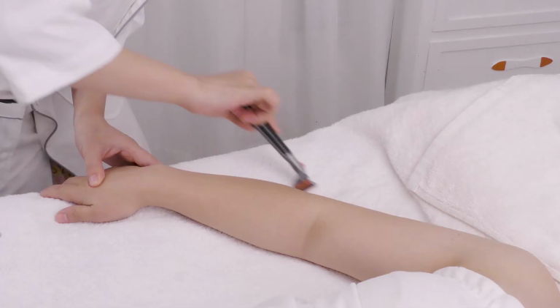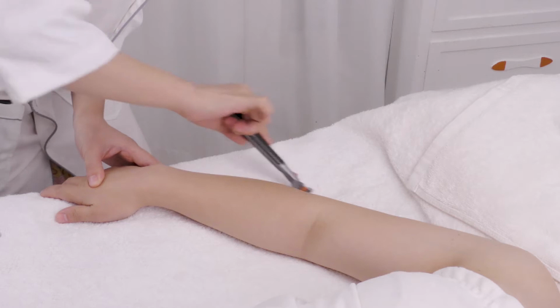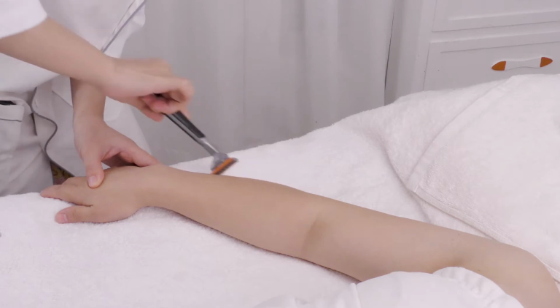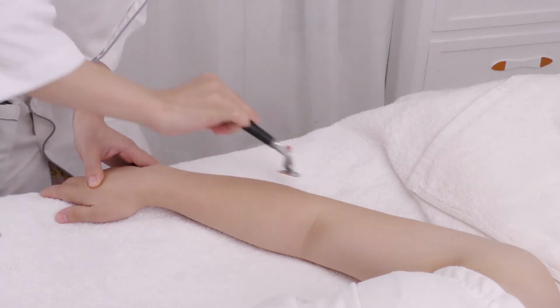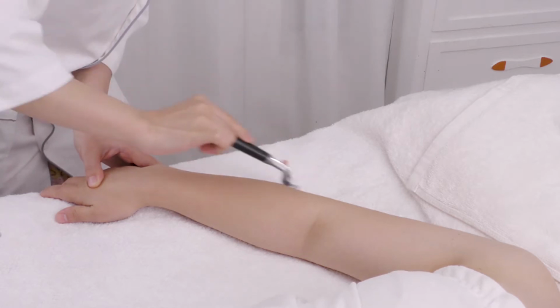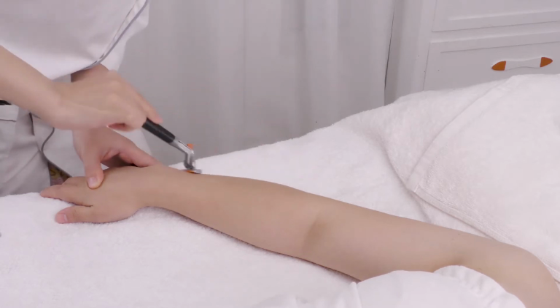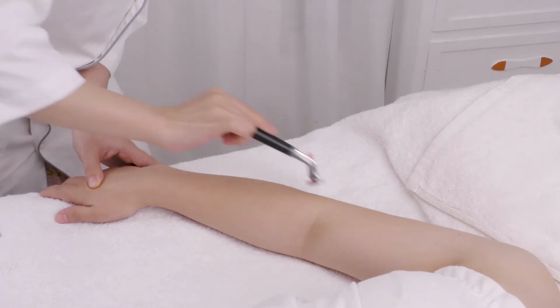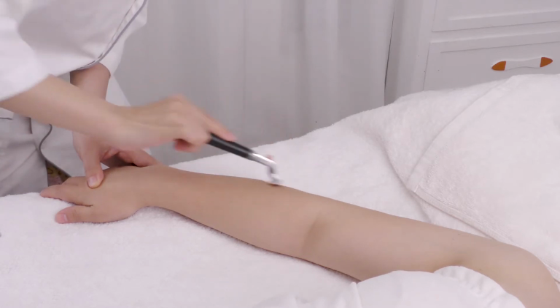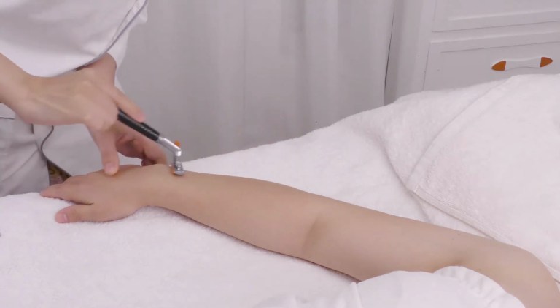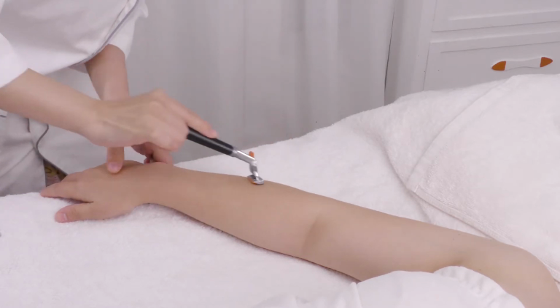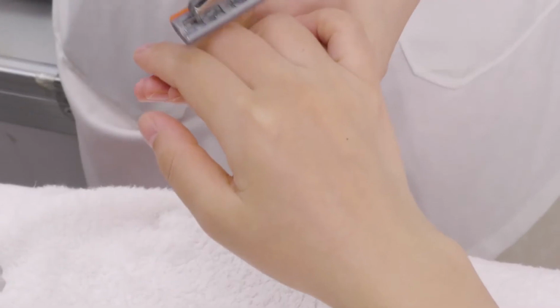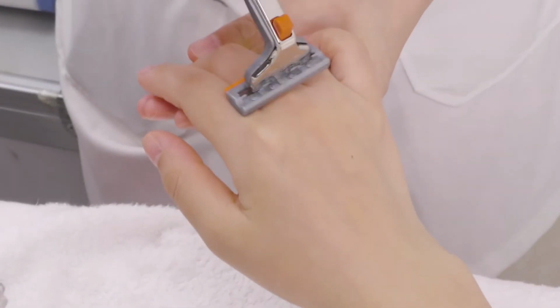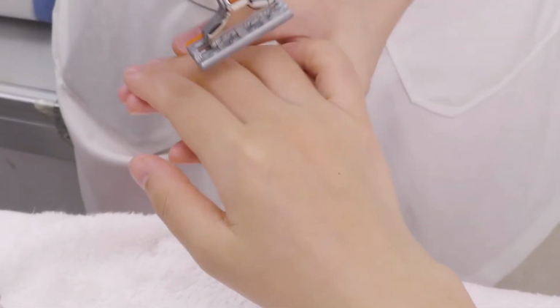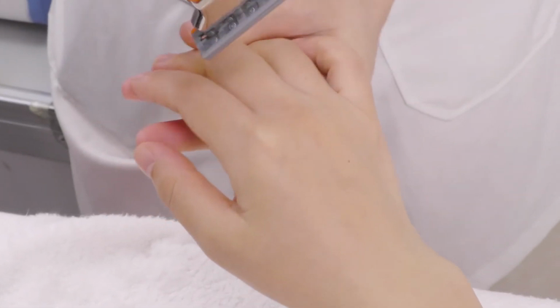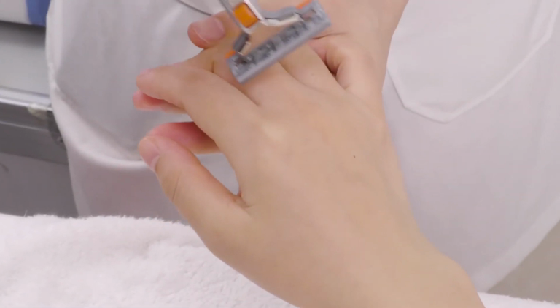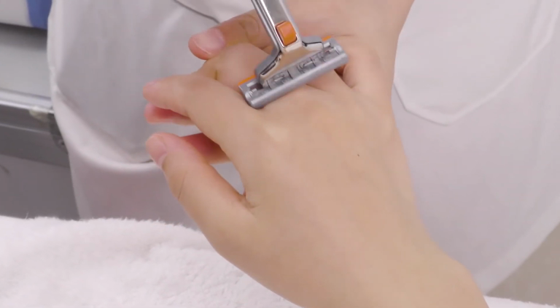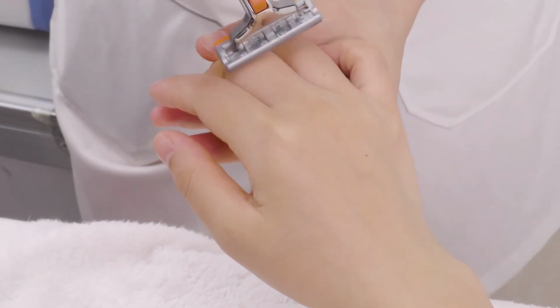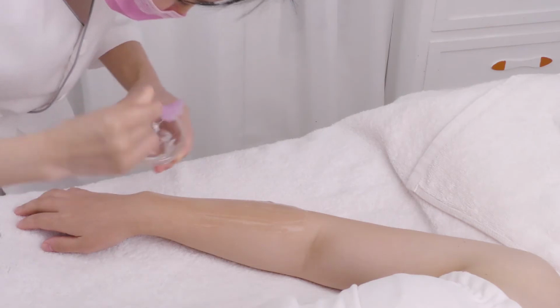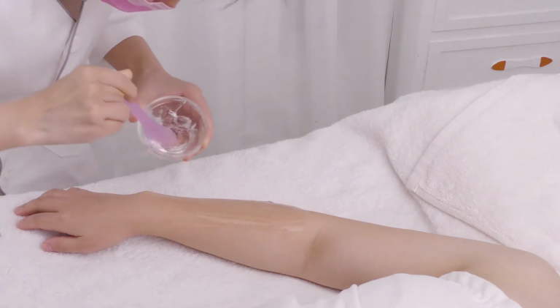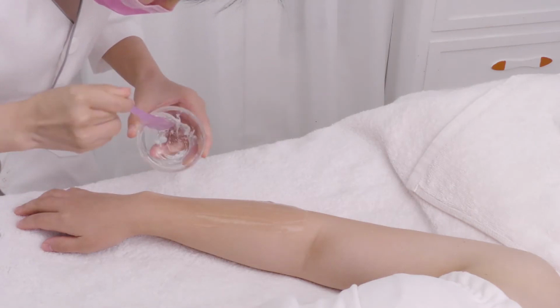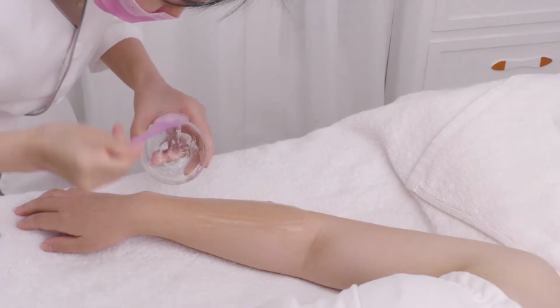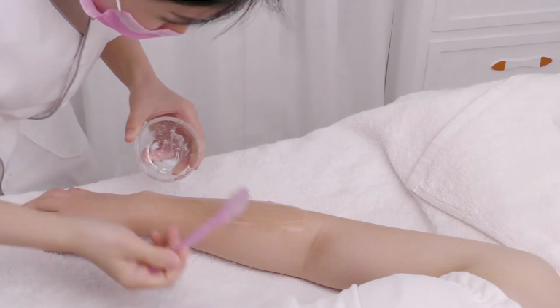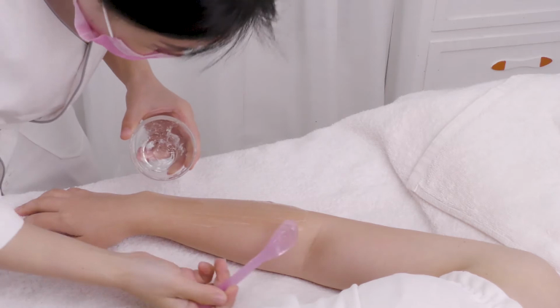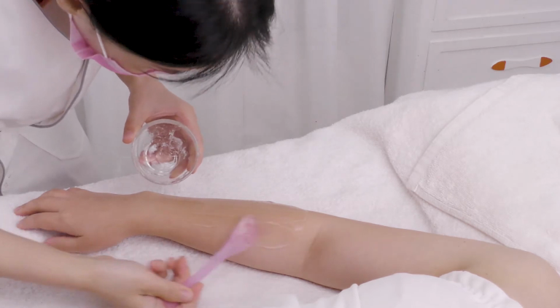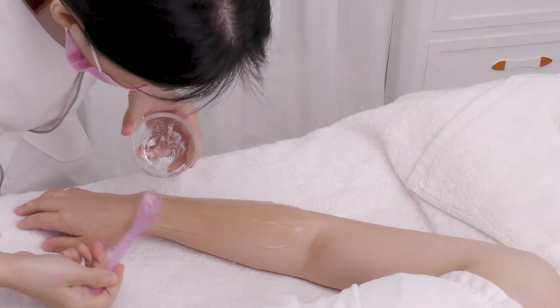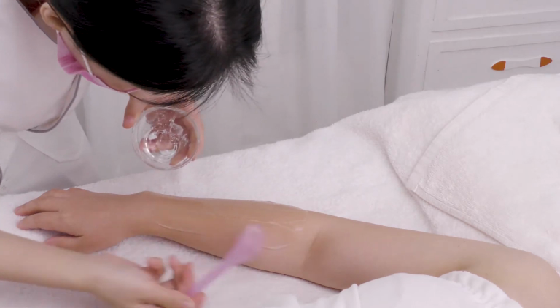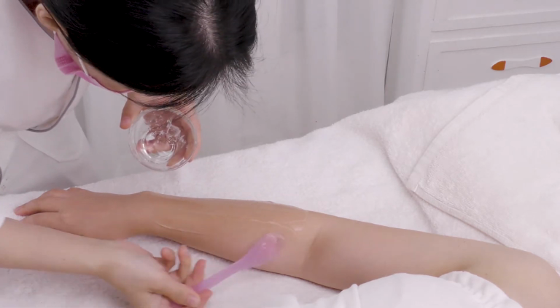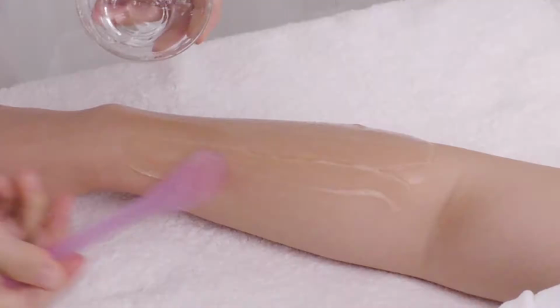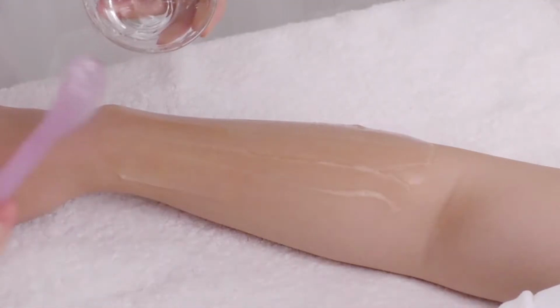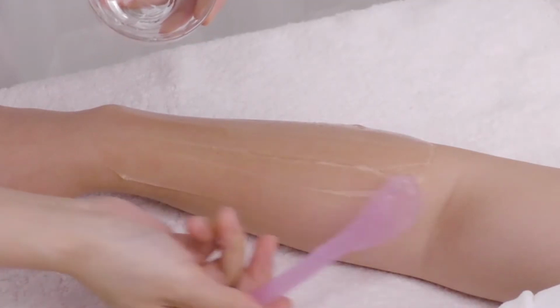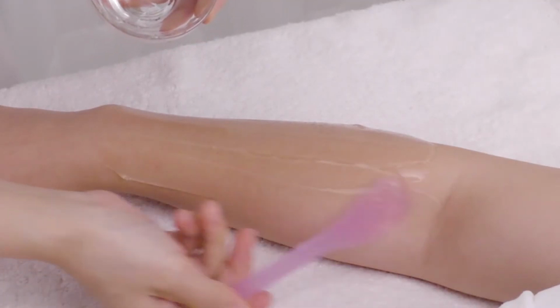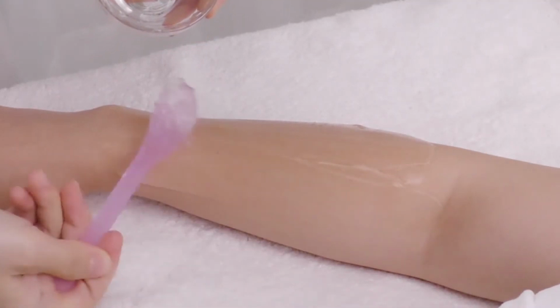Arm Hair Removal: Shave arm and finger hair with a razor. Apply a layer of gel that is the thickness of a coin on one arm.